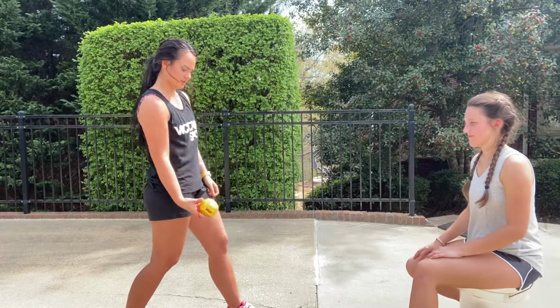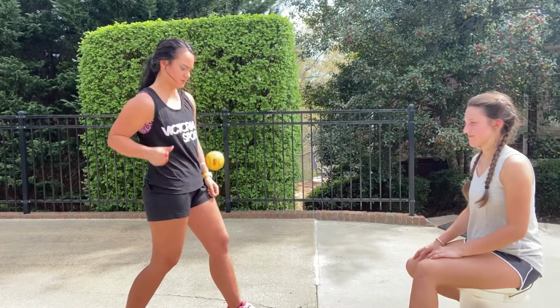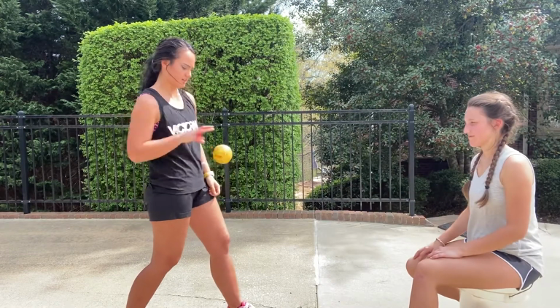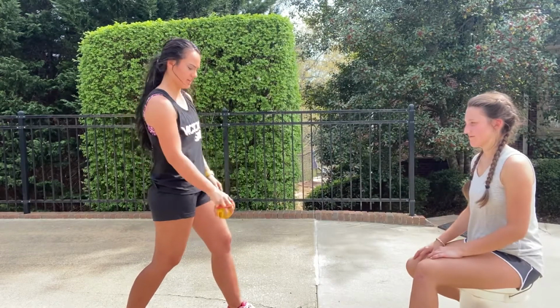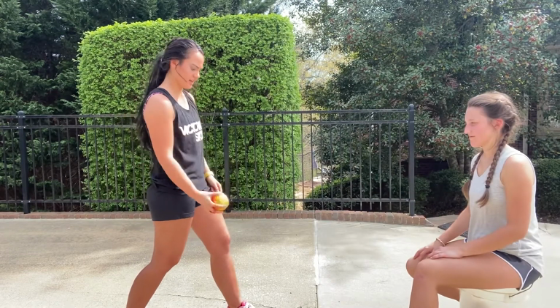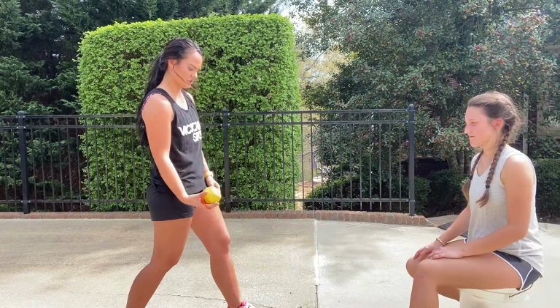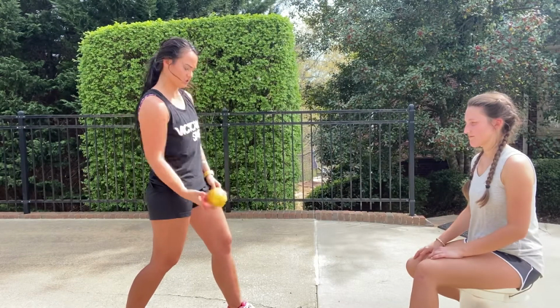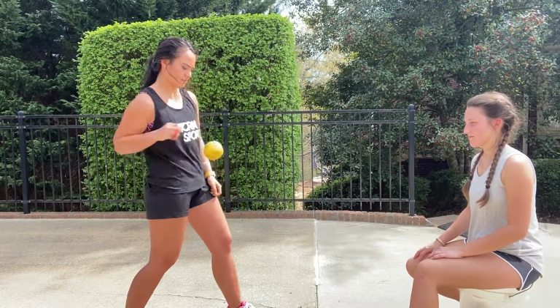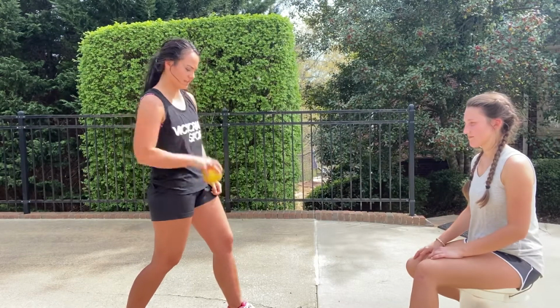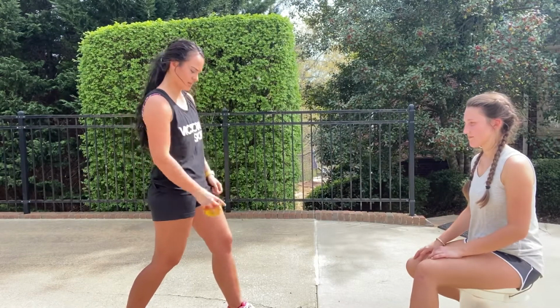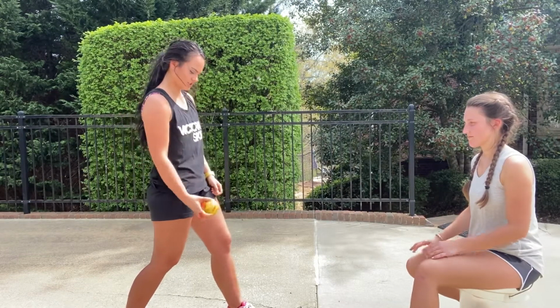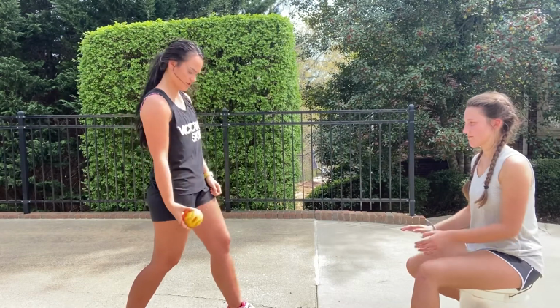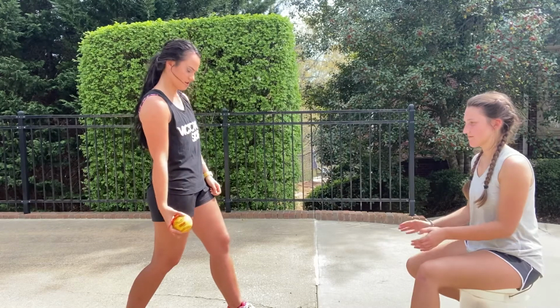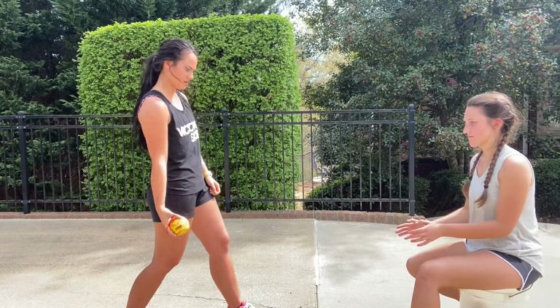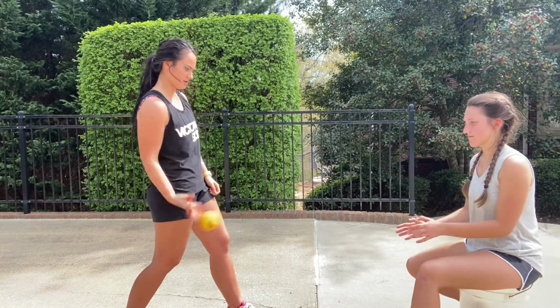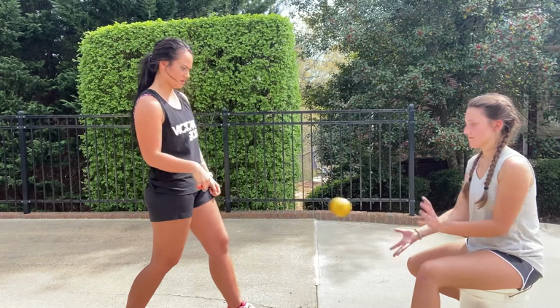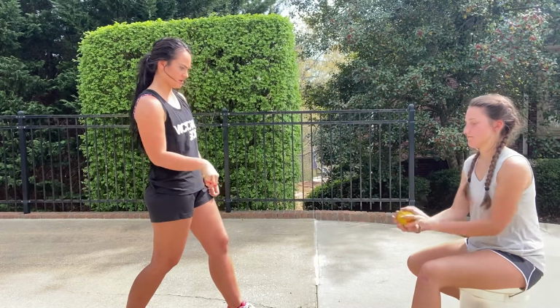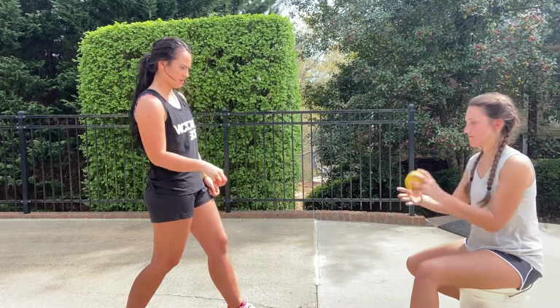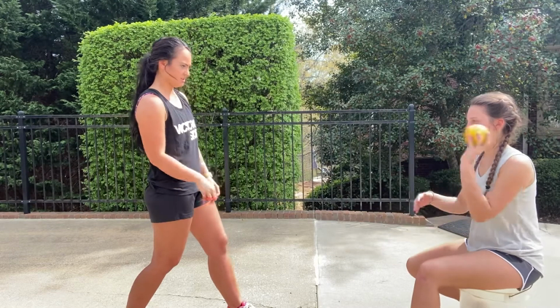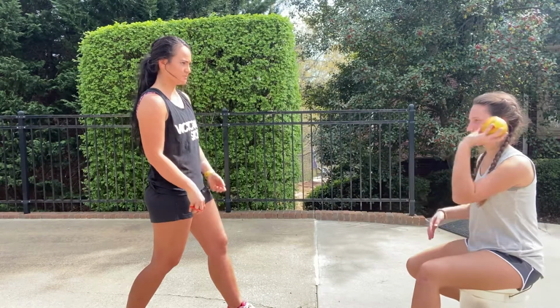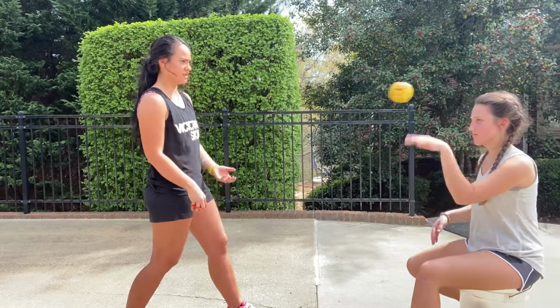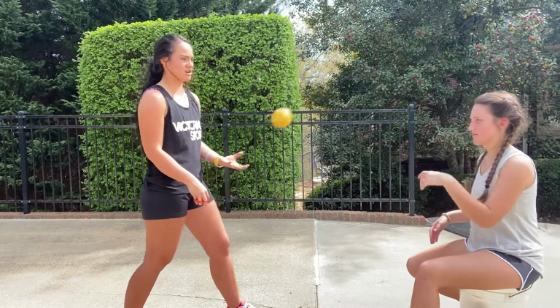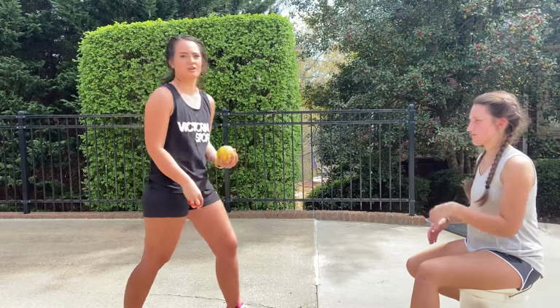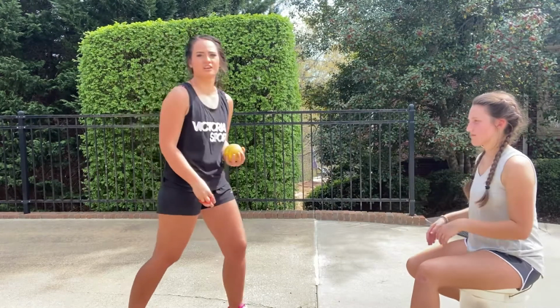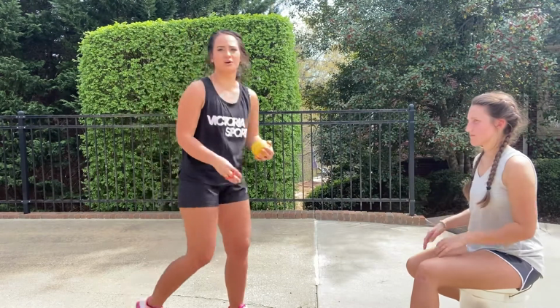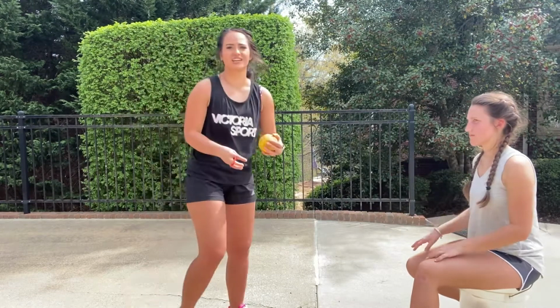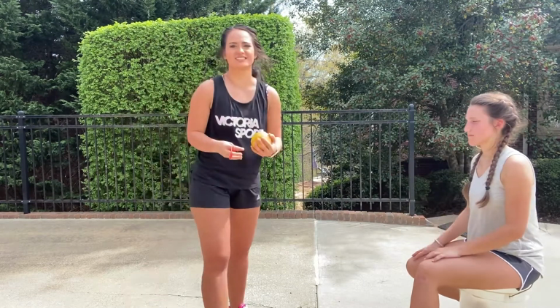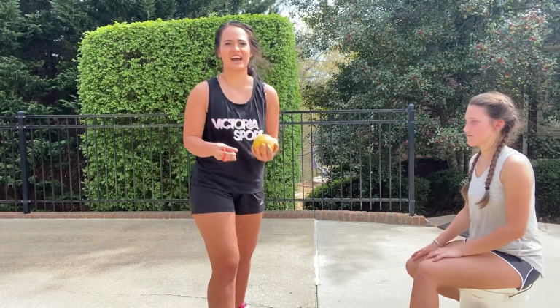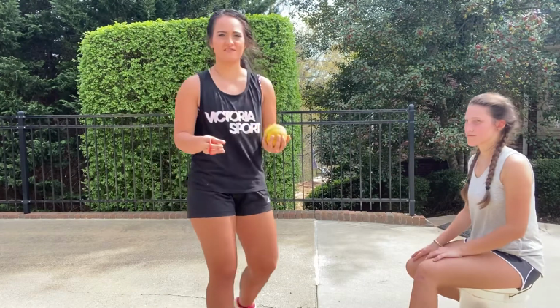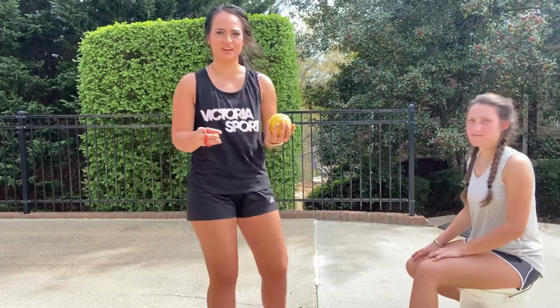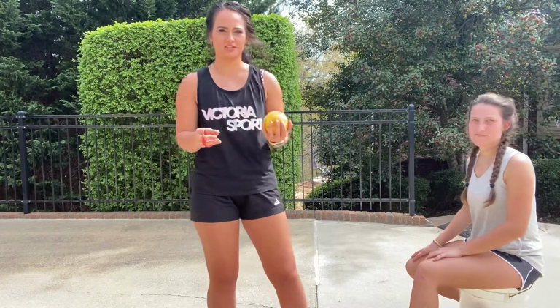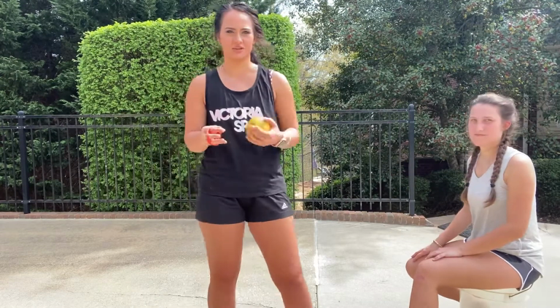Spin, catch. Spin, catch. Spin, throw. Really working with tight fingers.